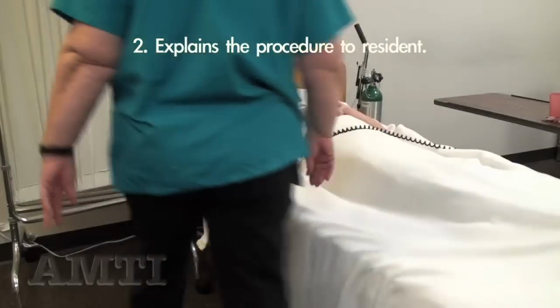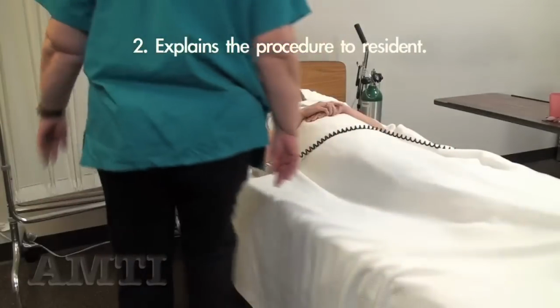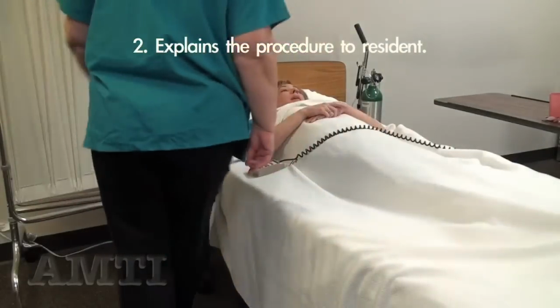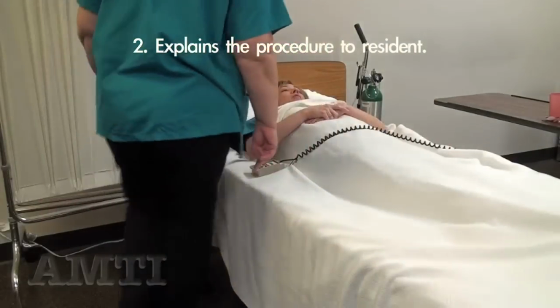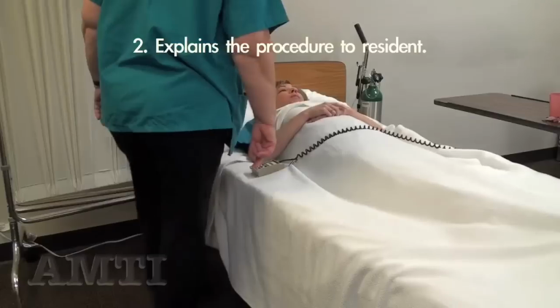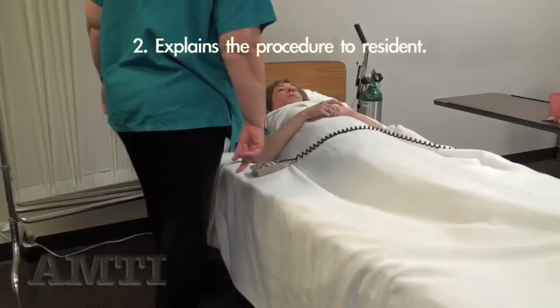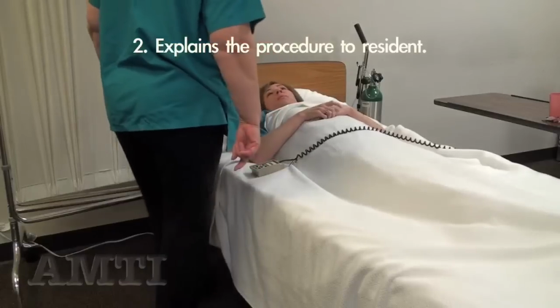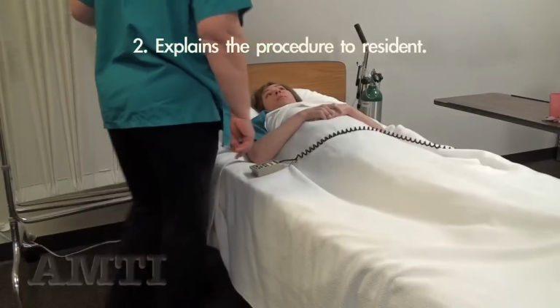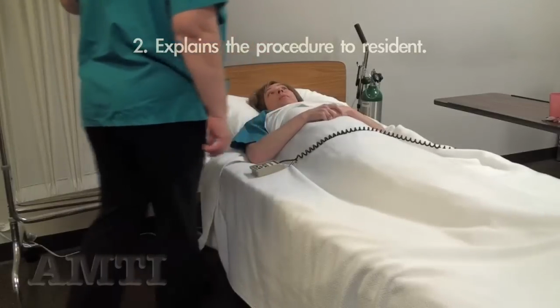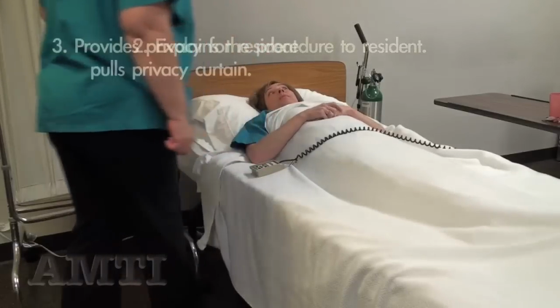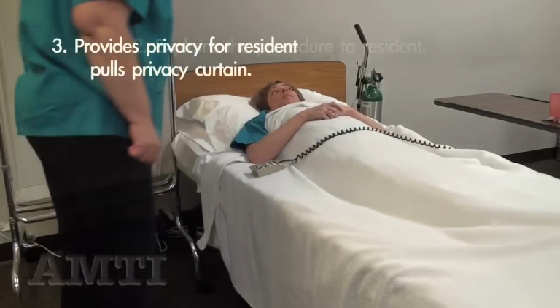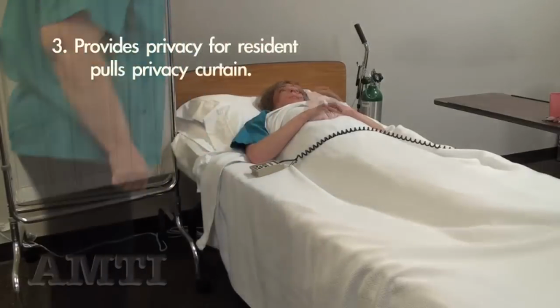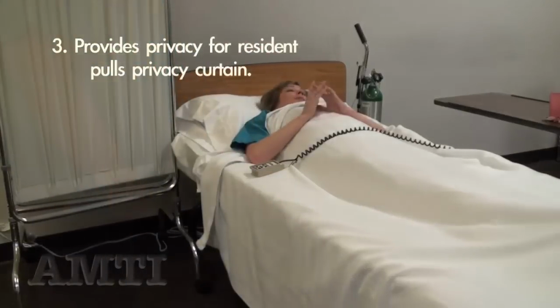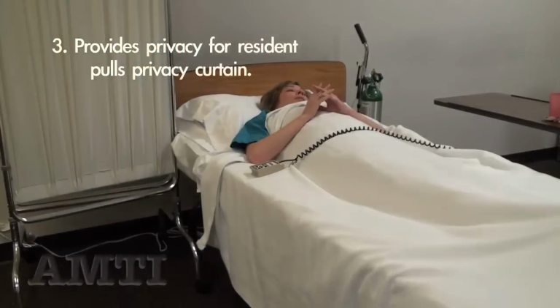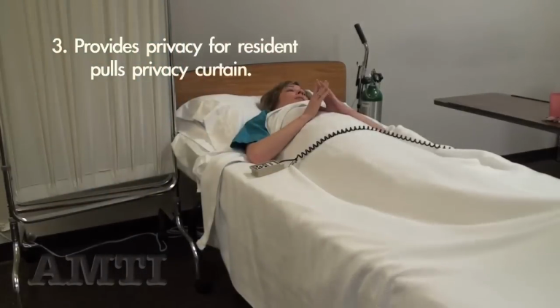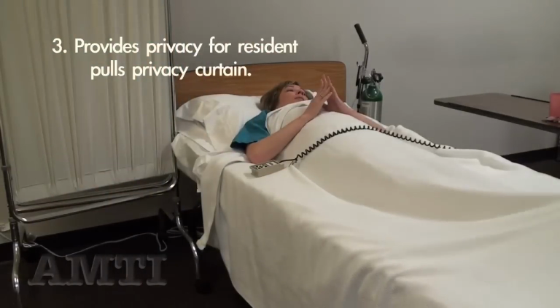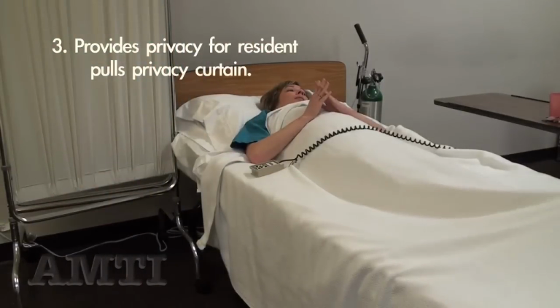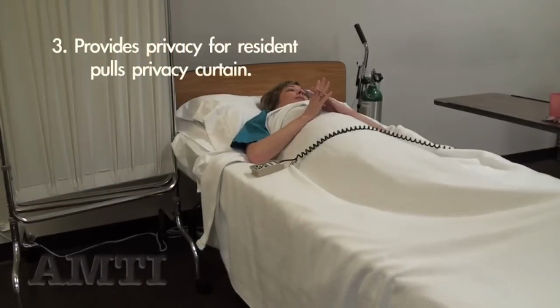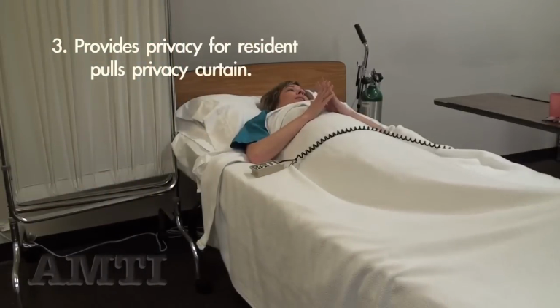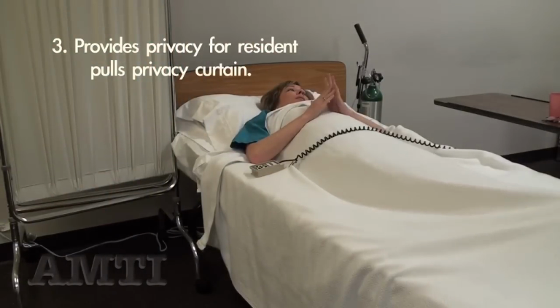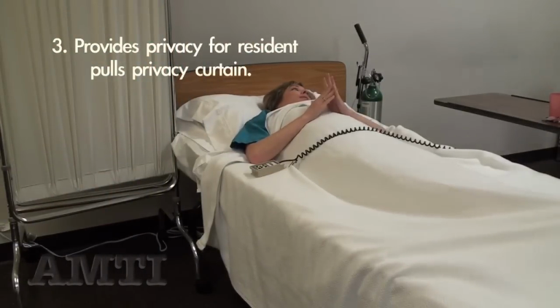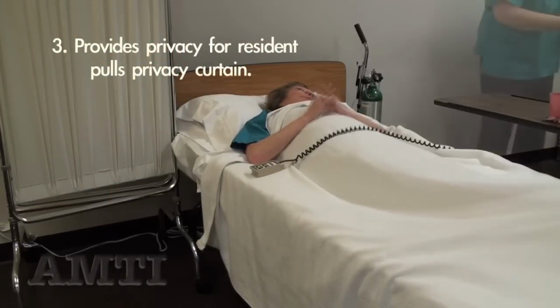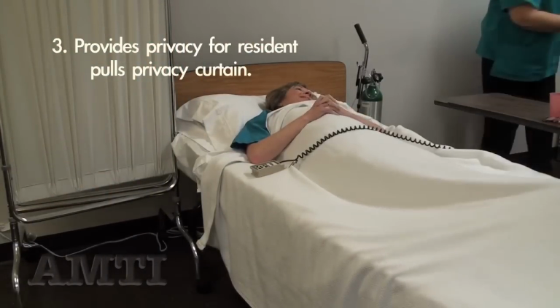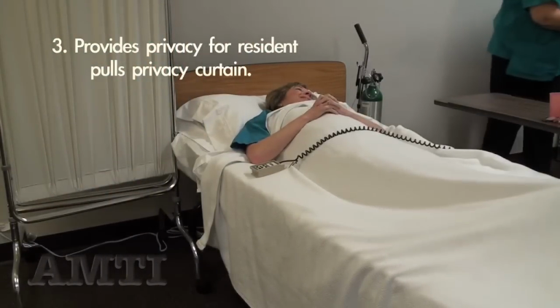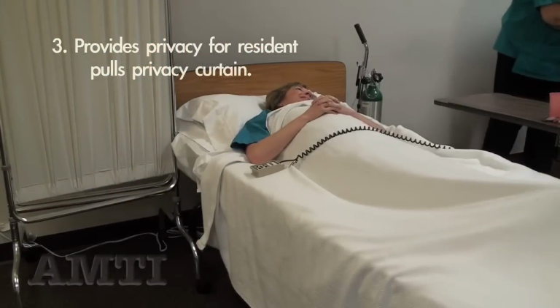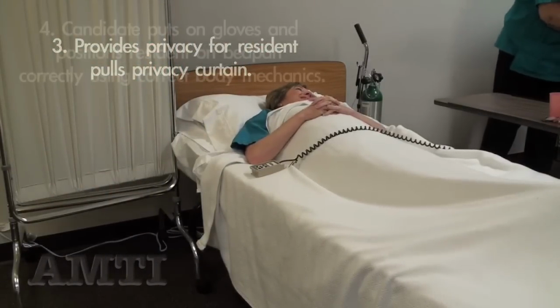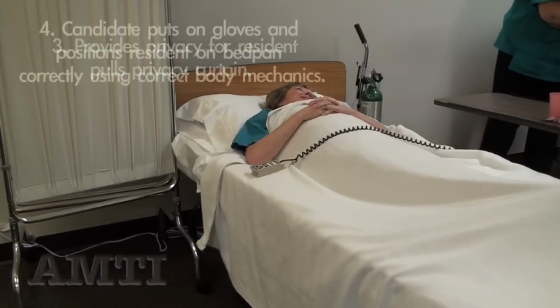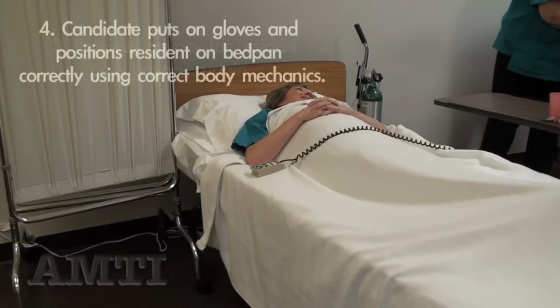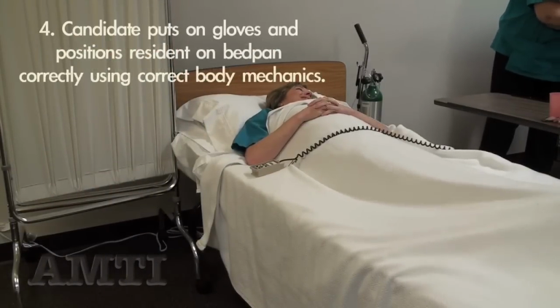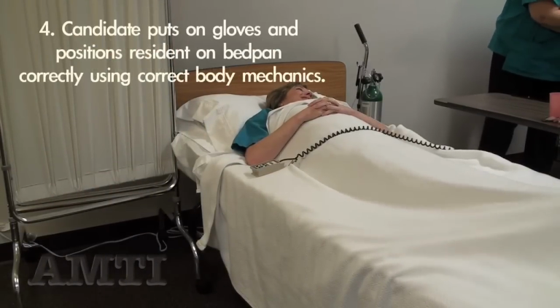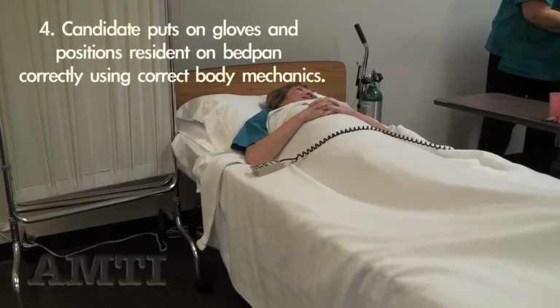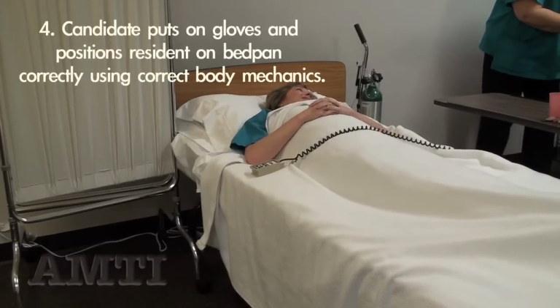I need to use the bathroom. Let's pull the curtain. Let me get your bedpan. I'm going to wash my hands and put on my gloves.